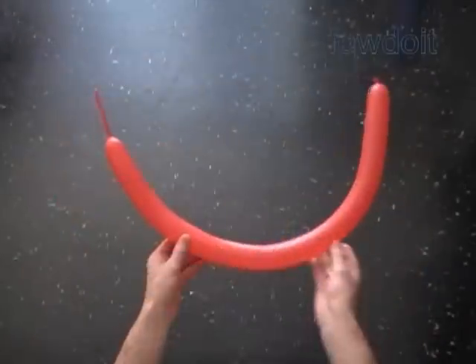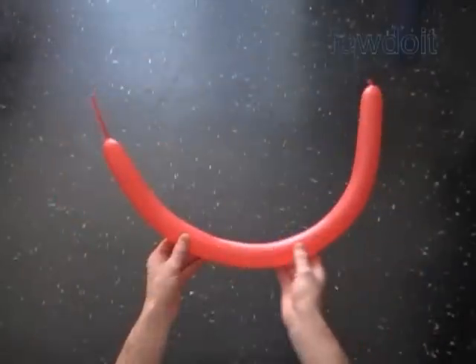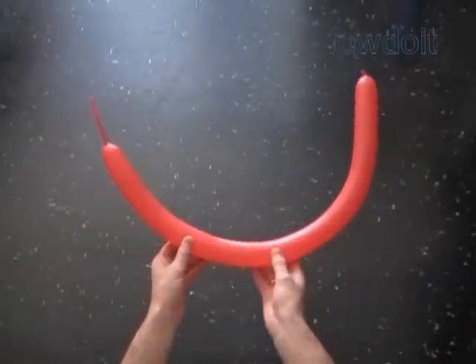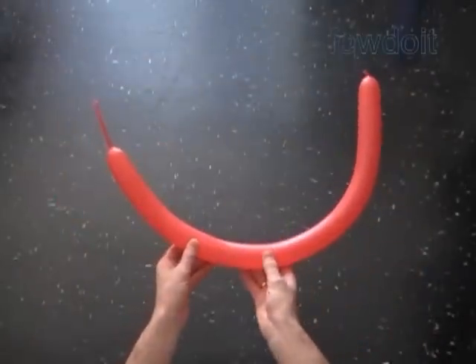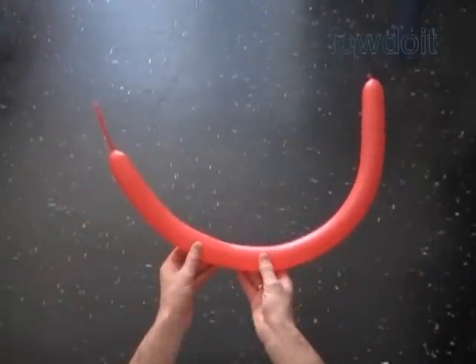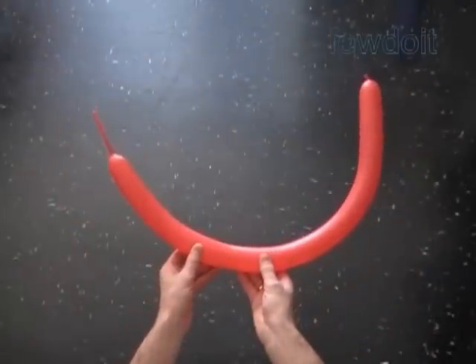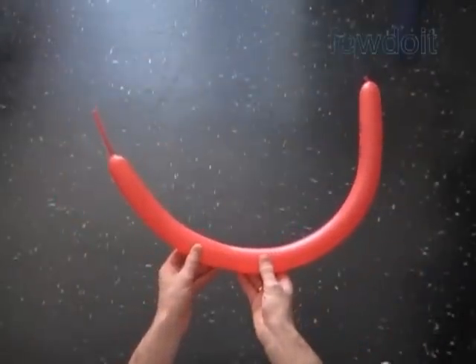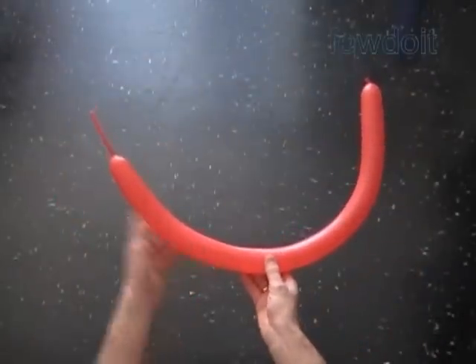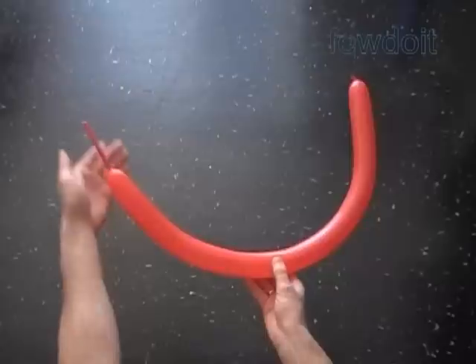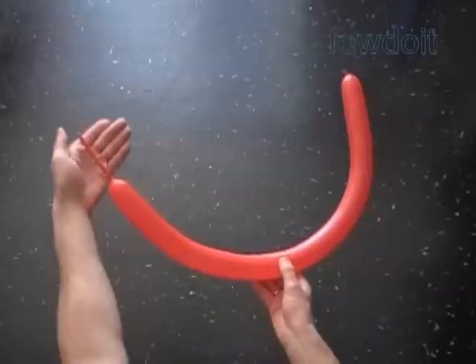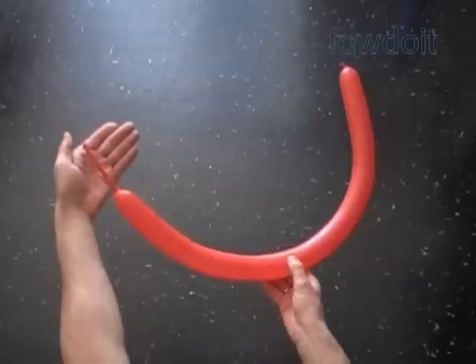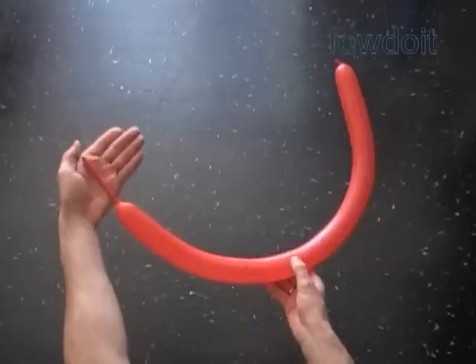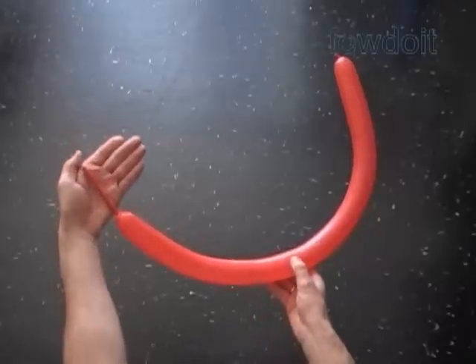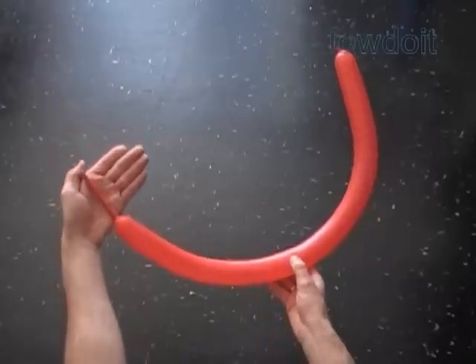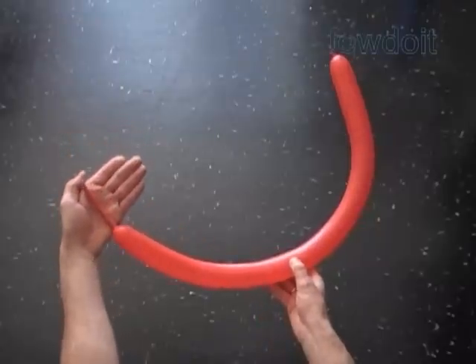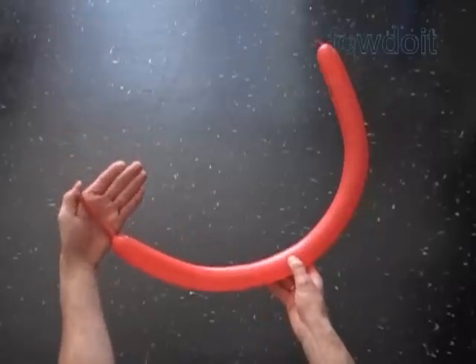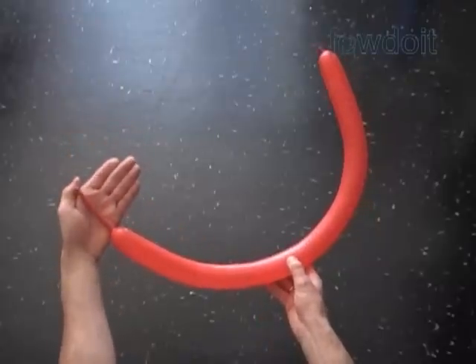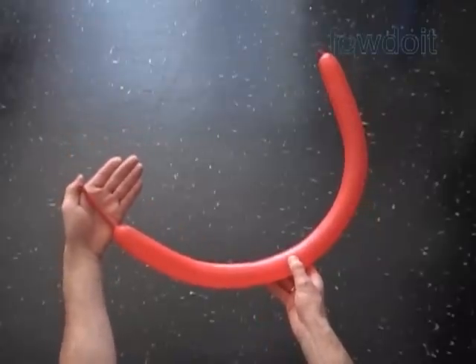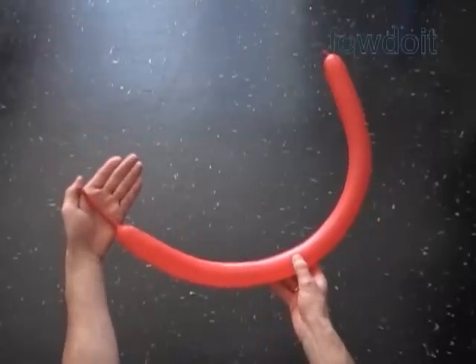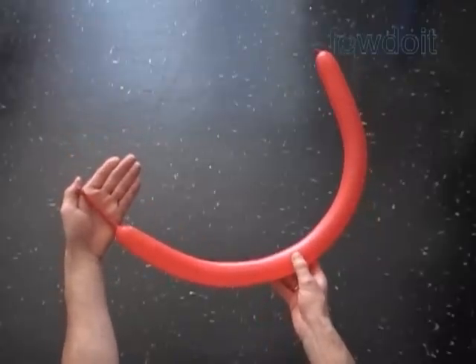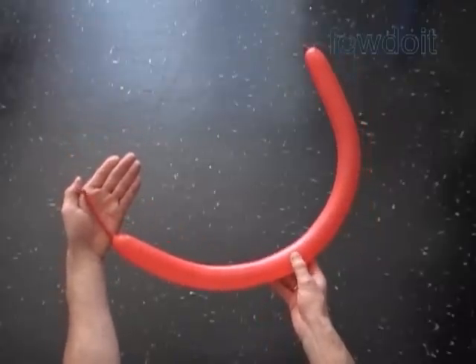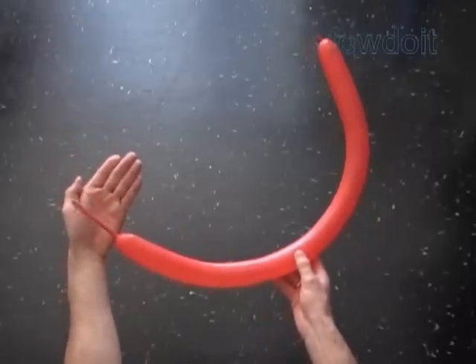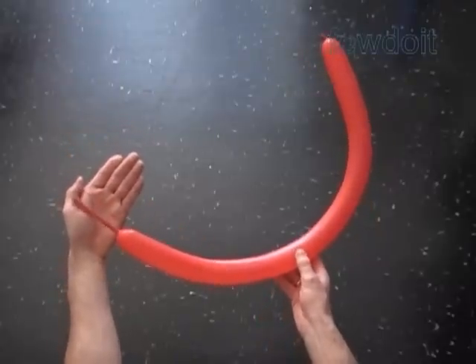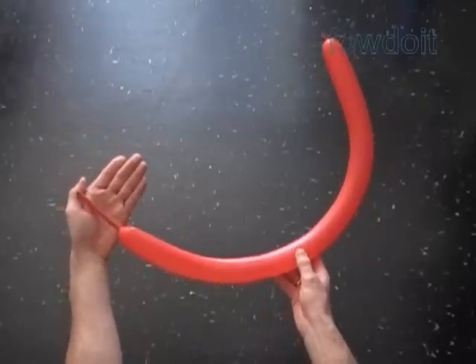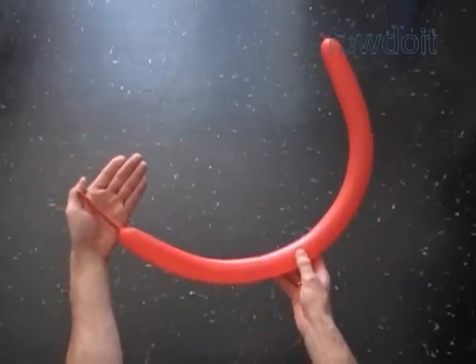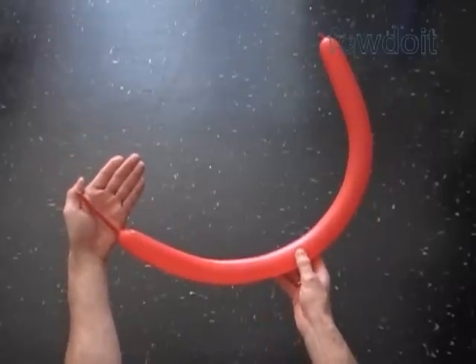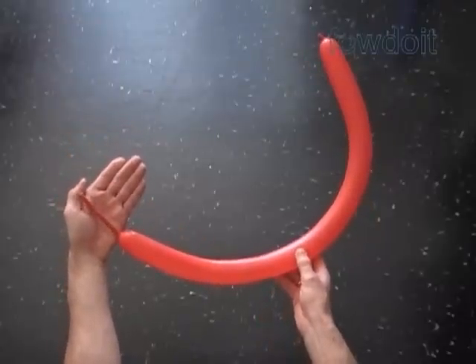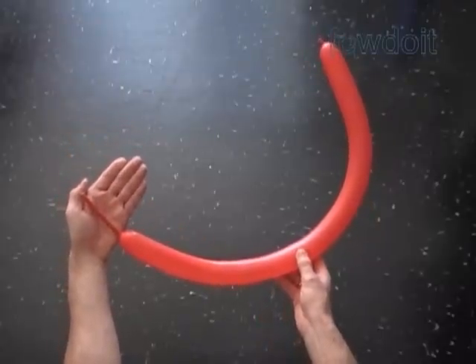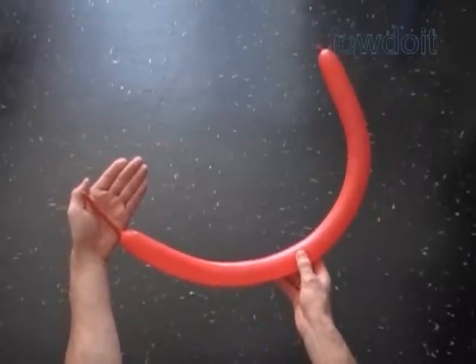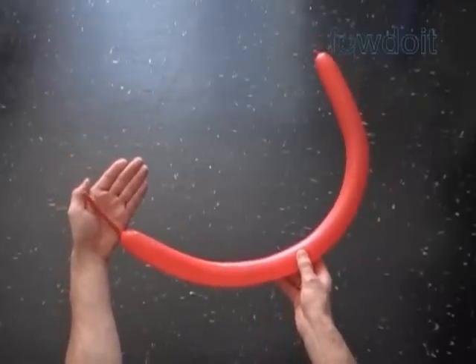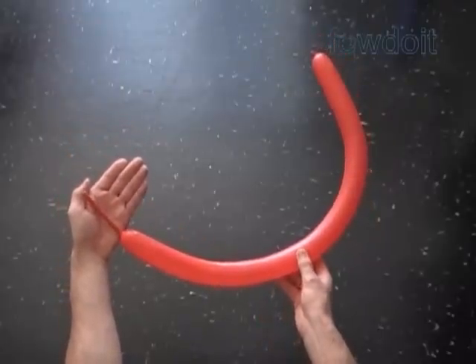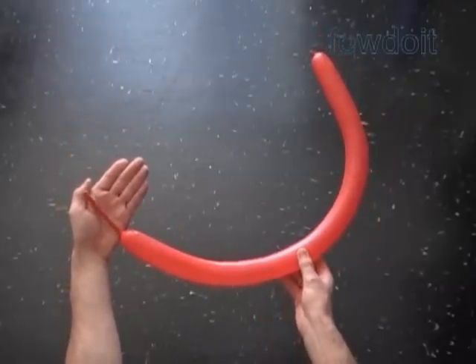Hello, today we are going to make a number of scooters. Let's start with a very basic scooter.